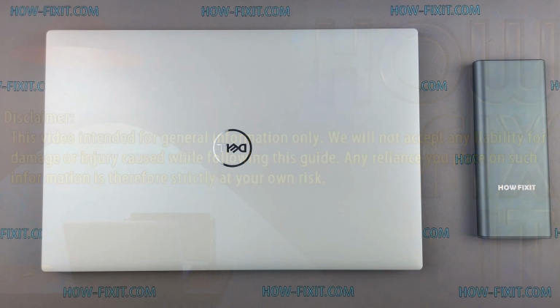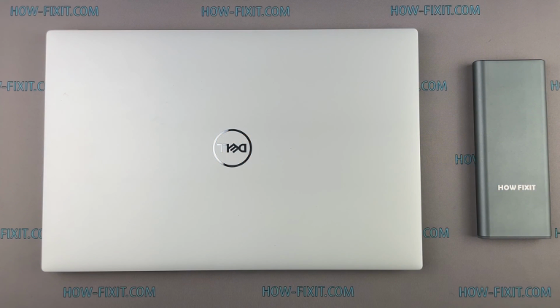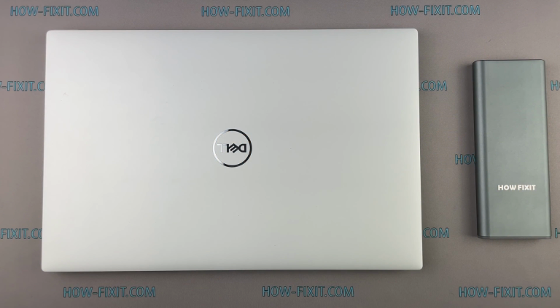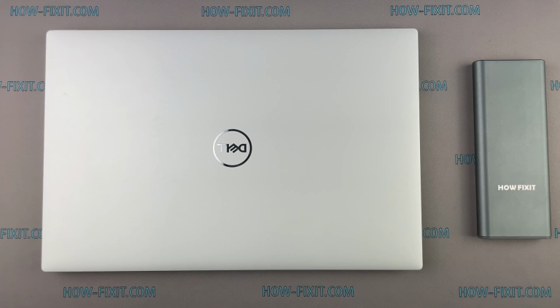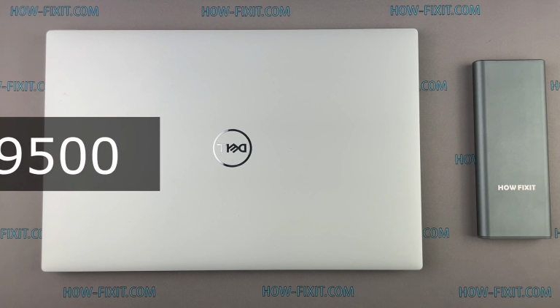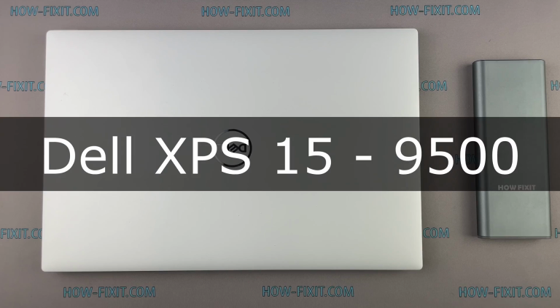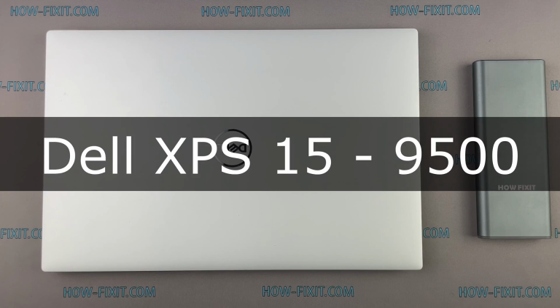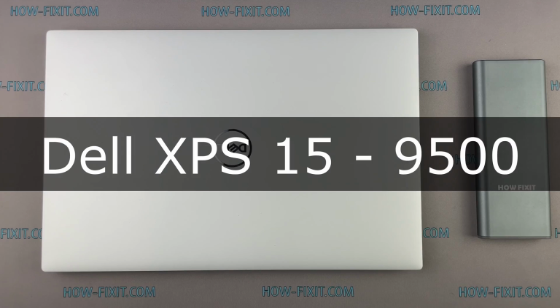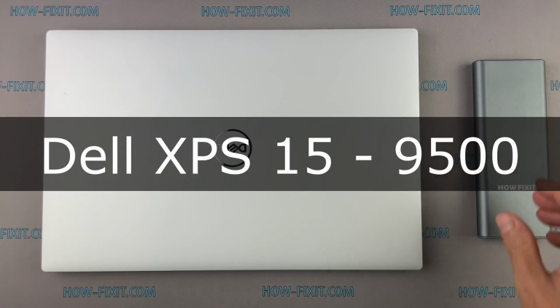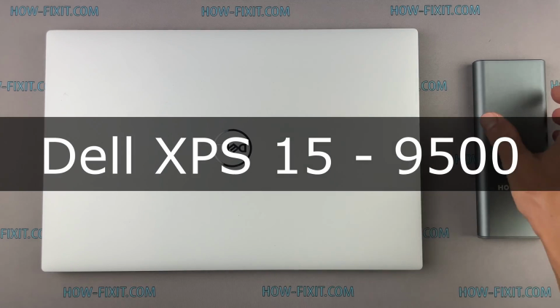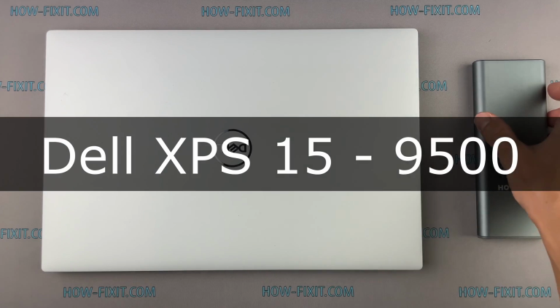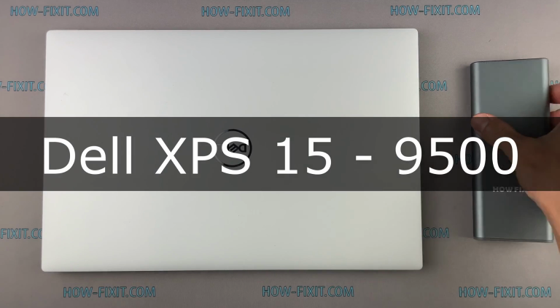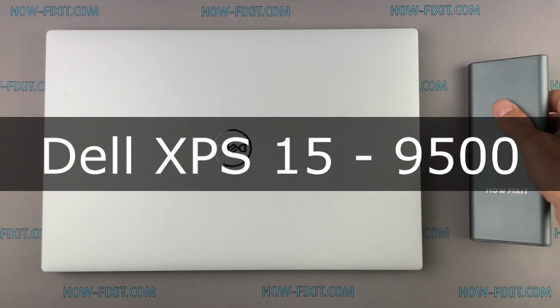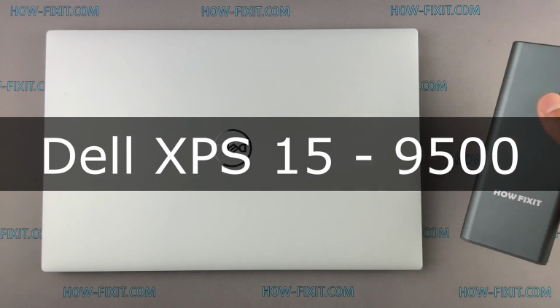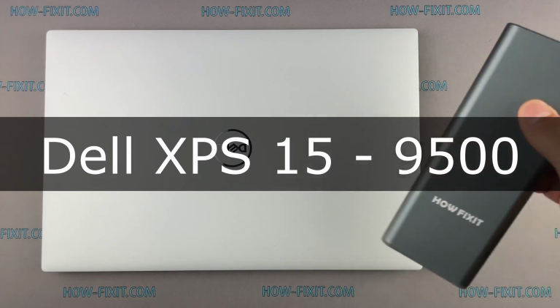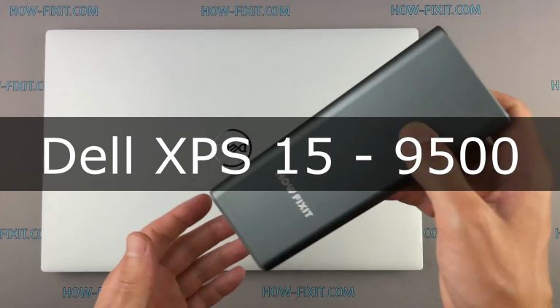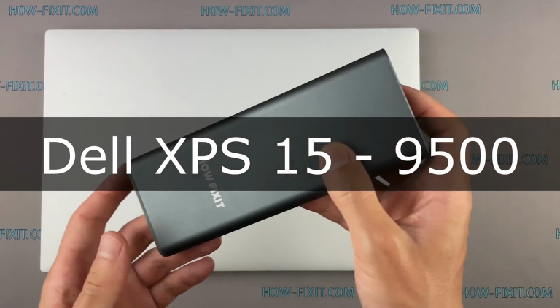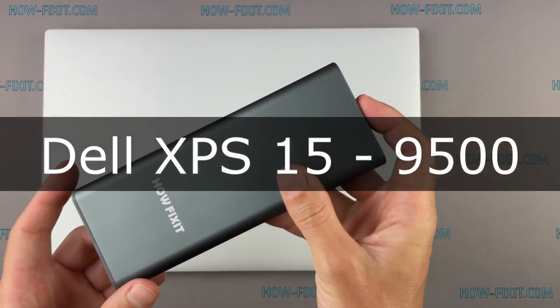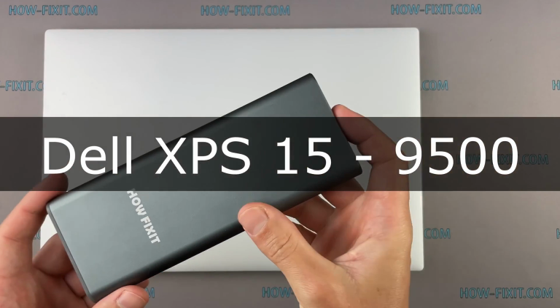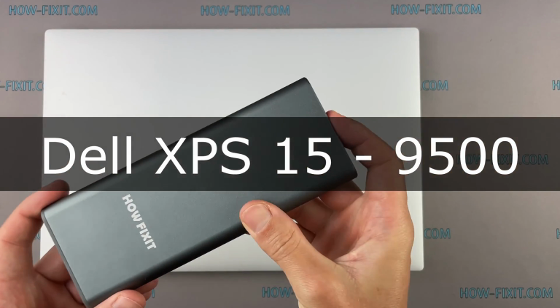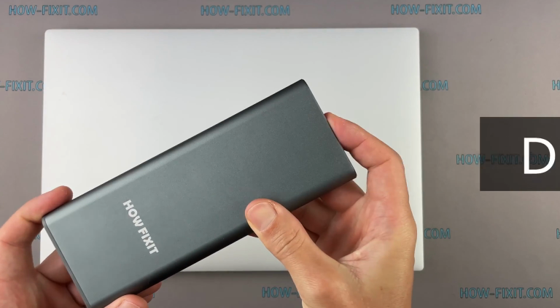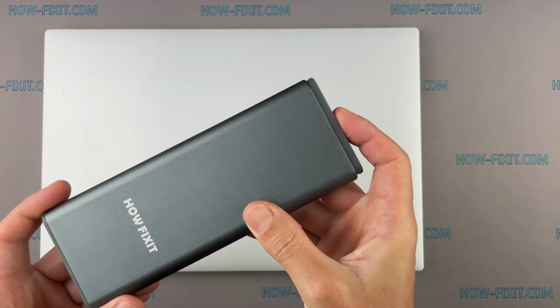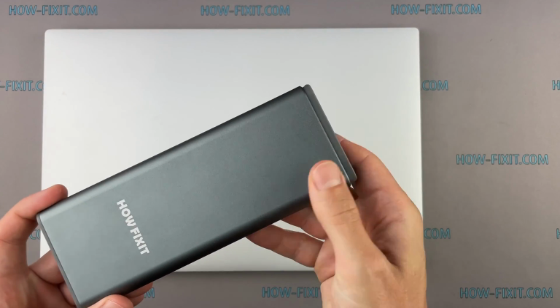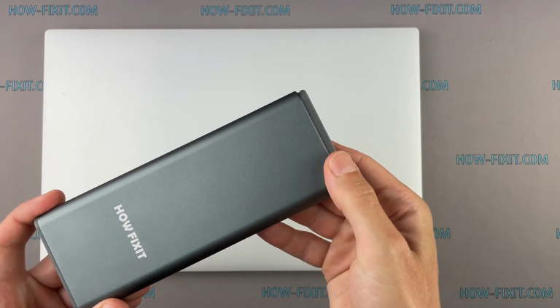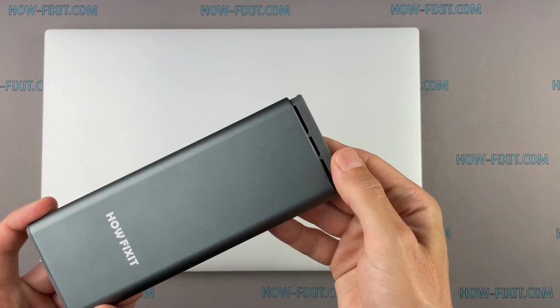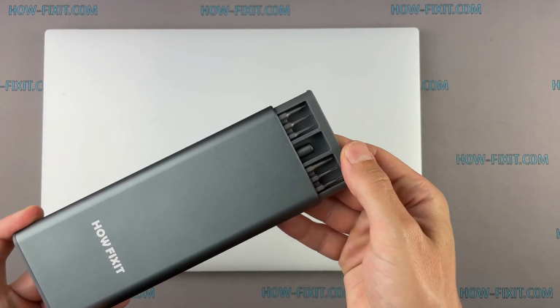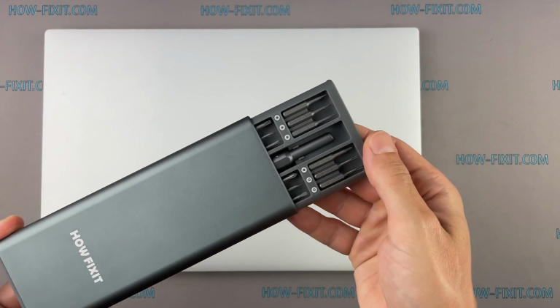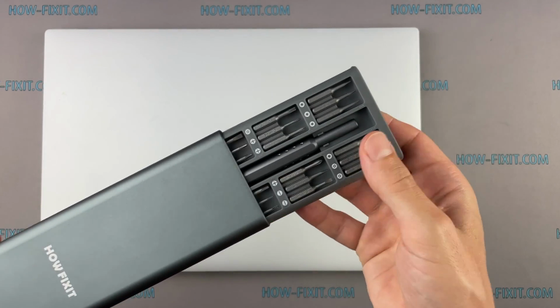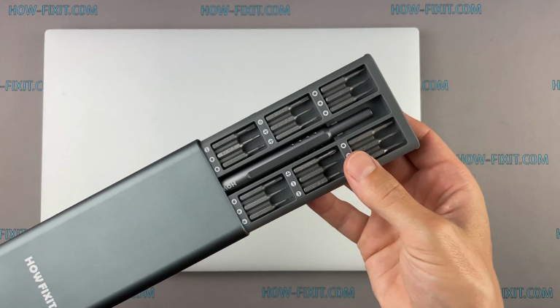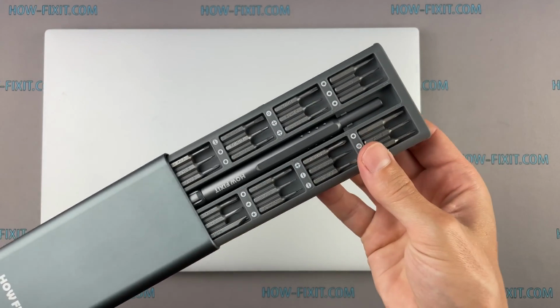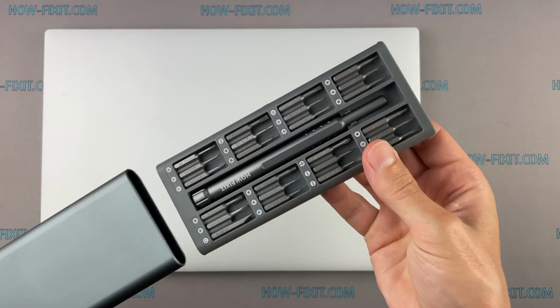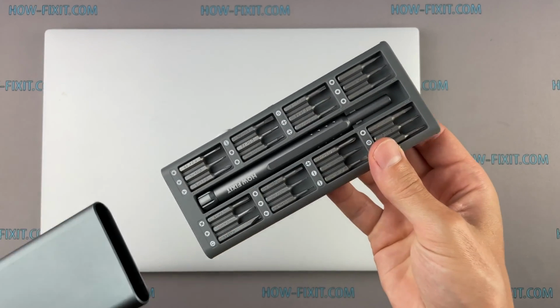Hello everyone, welcome to HowFixit. In this video I am going to show you how to replace the fan in a laptop.